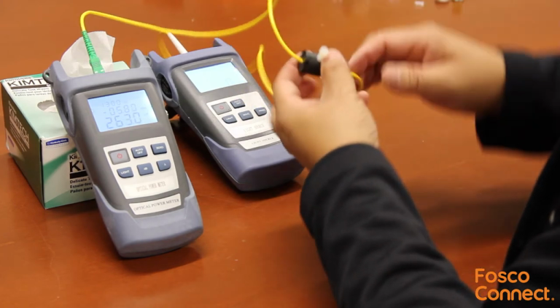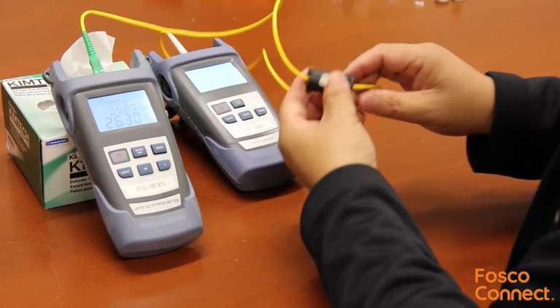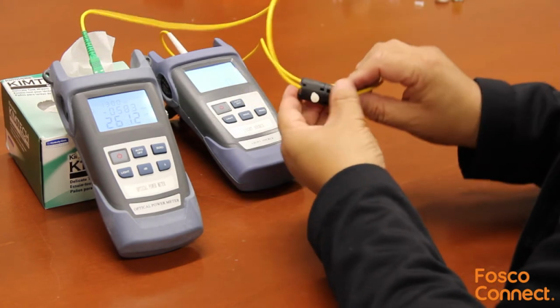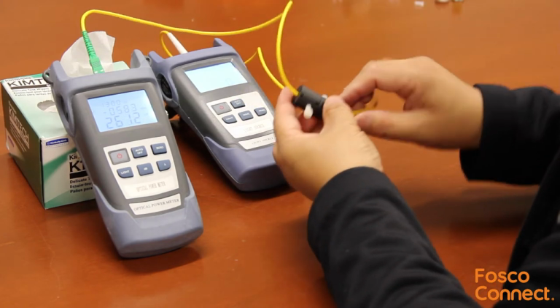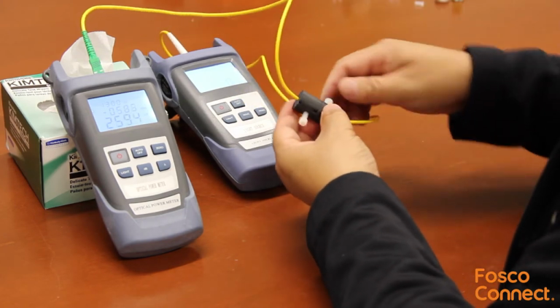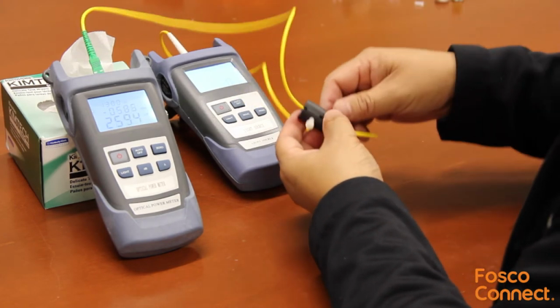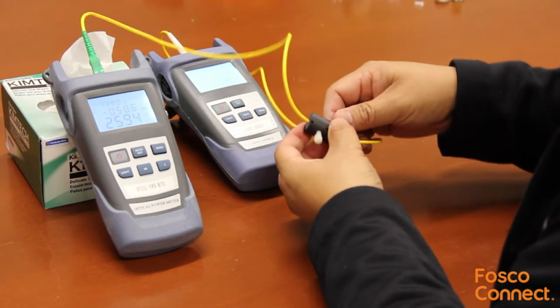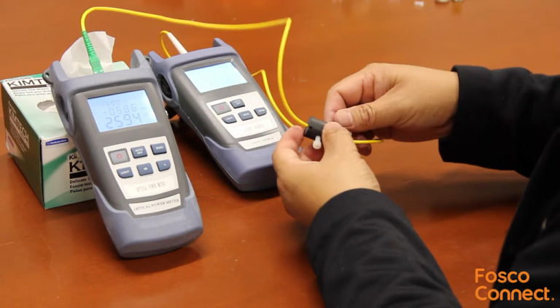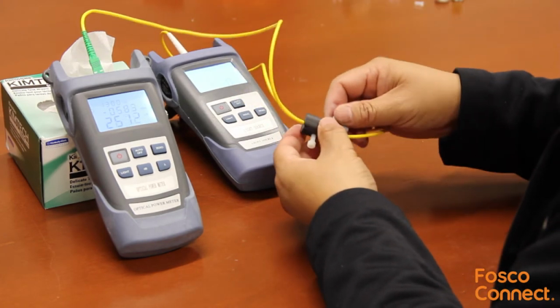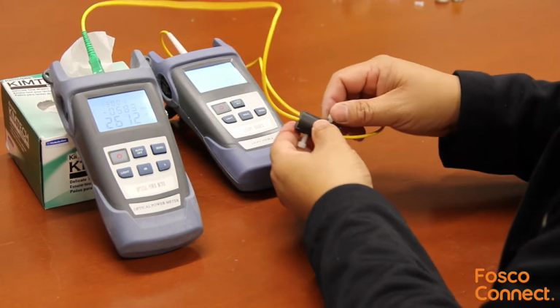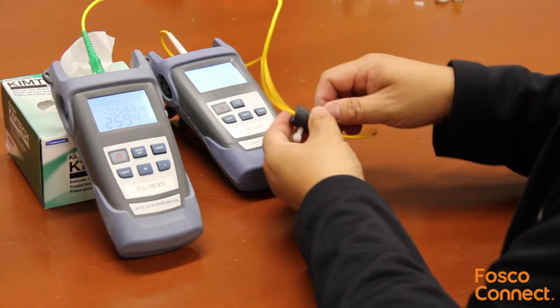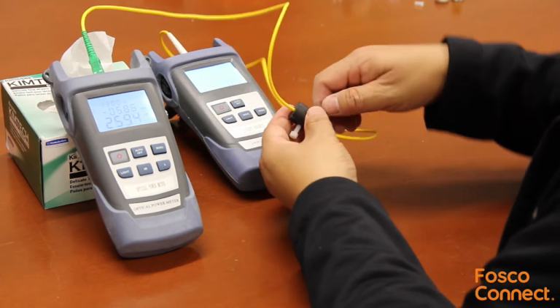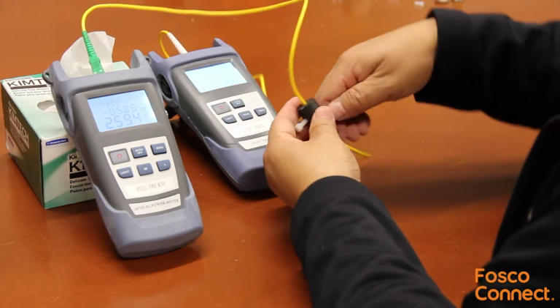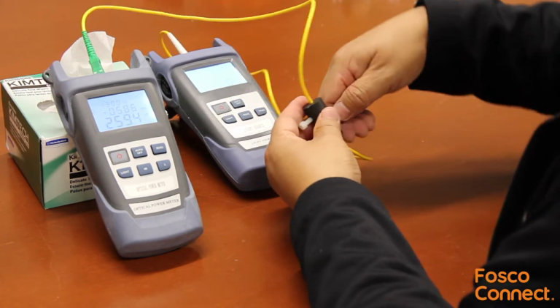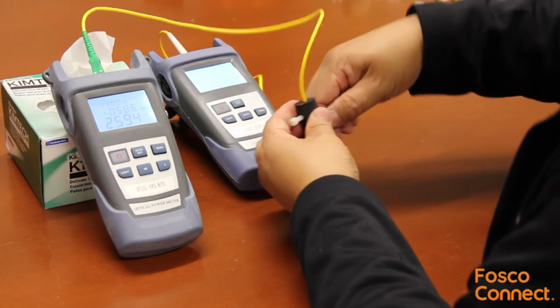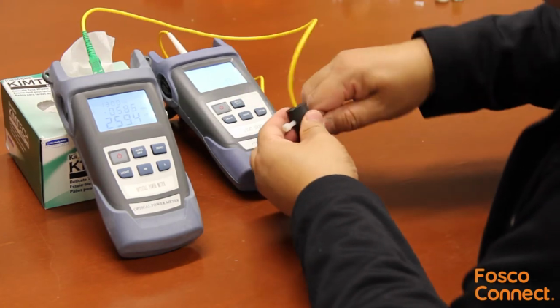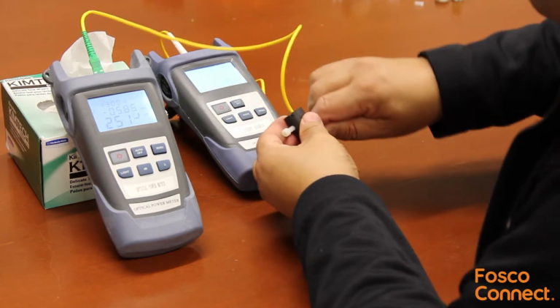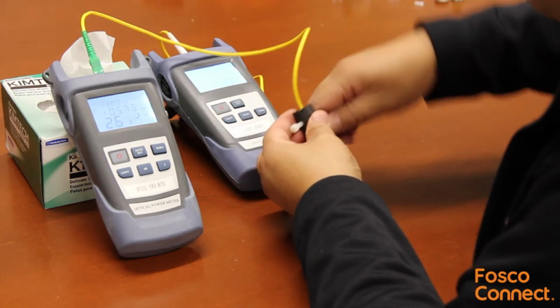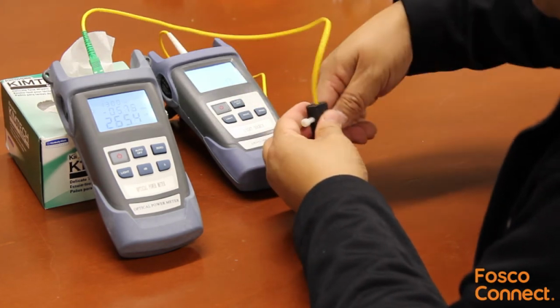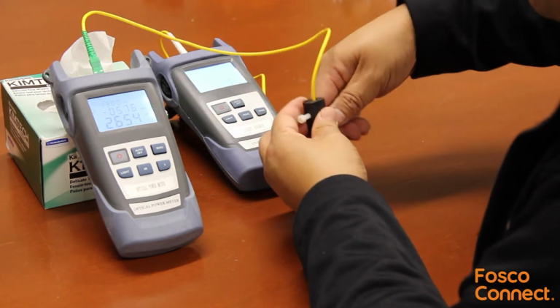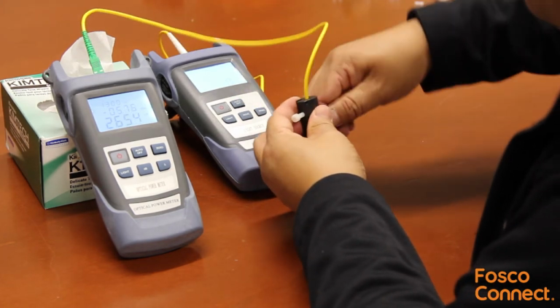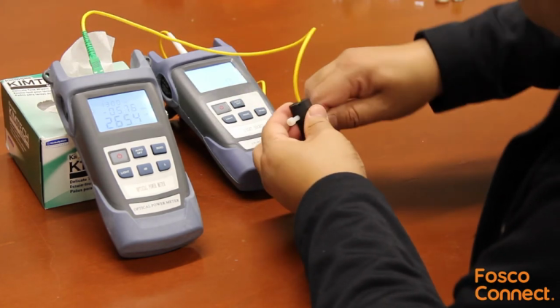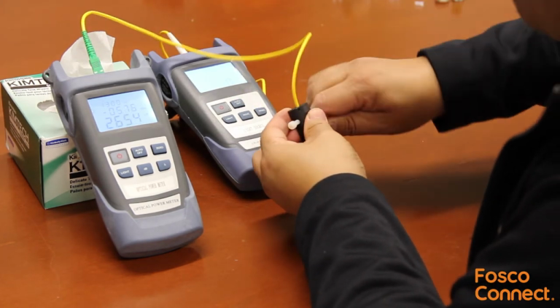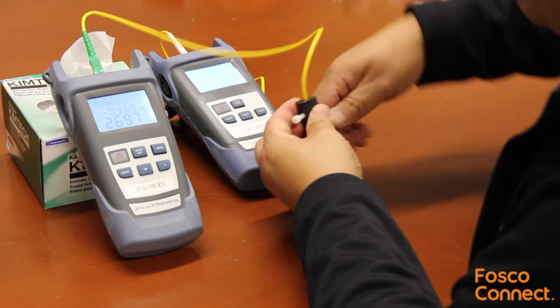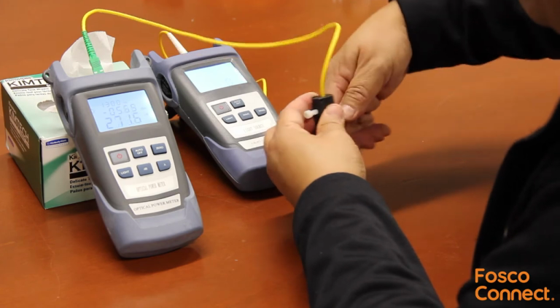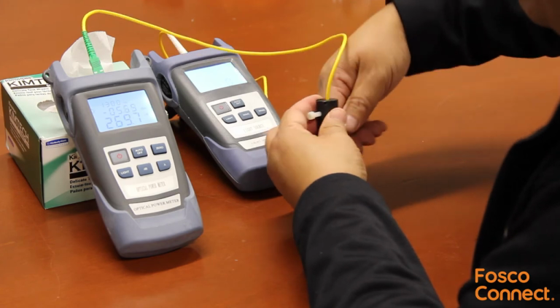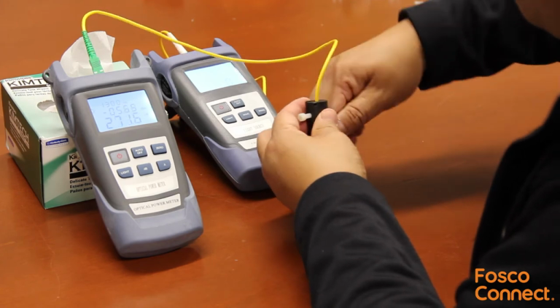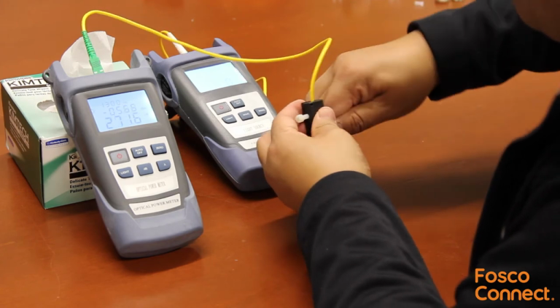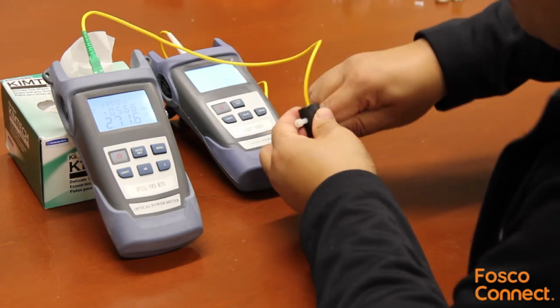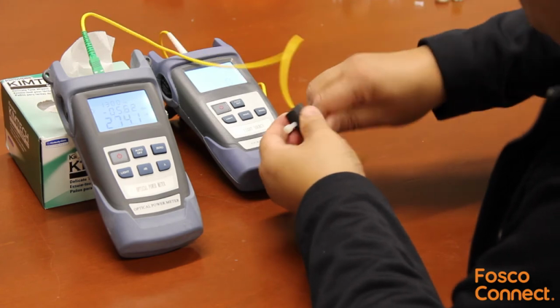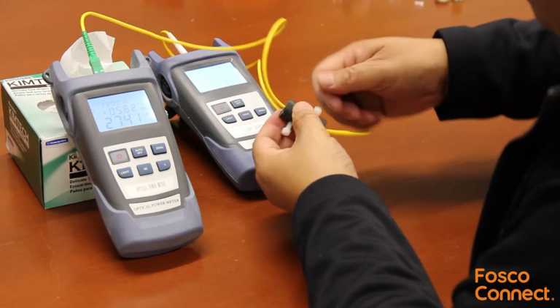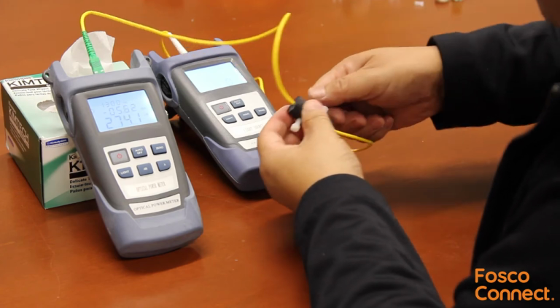The attenuator is good for hundreds of uses and leaves no lasting effects on the fiber cable.